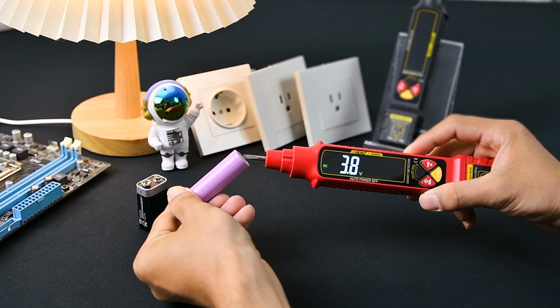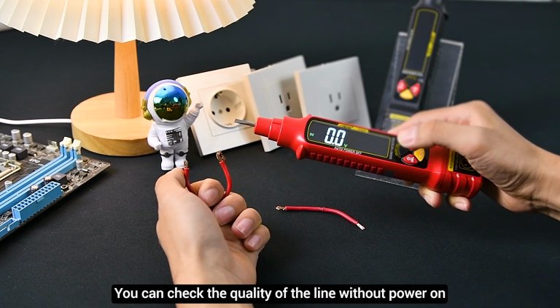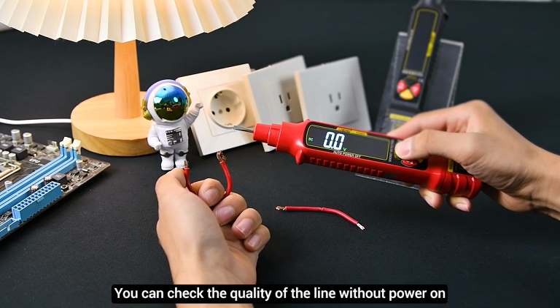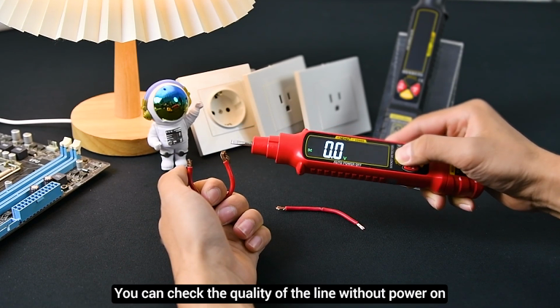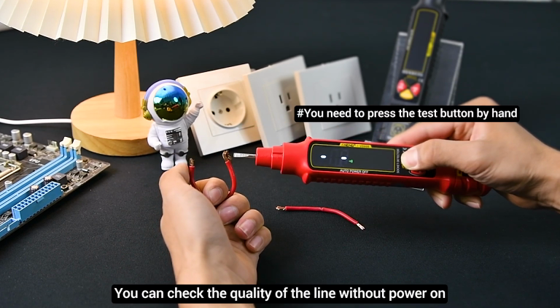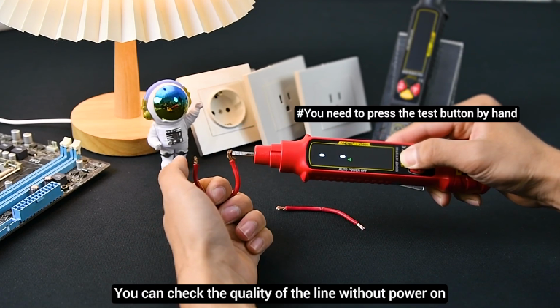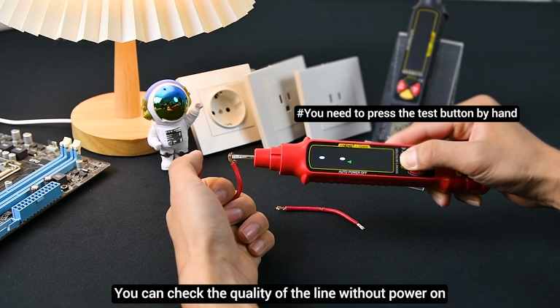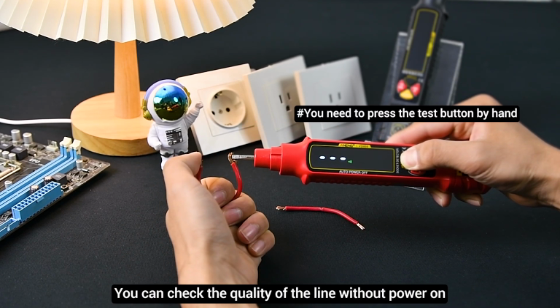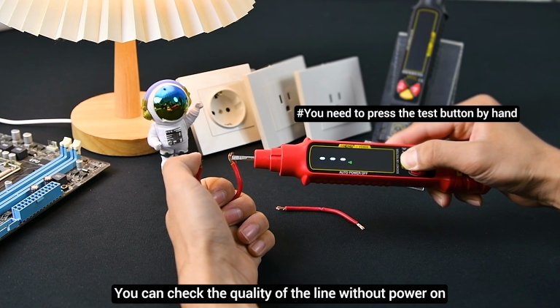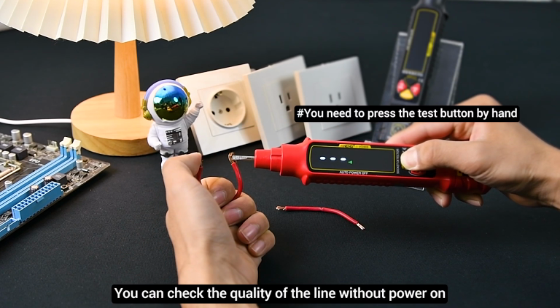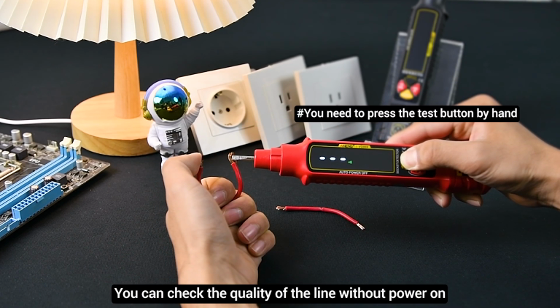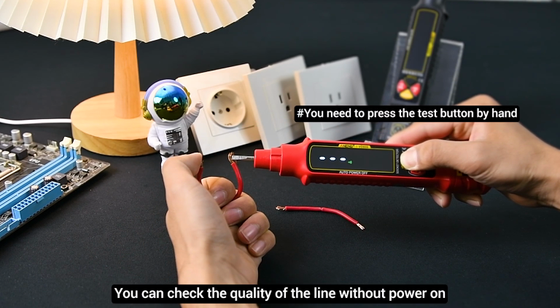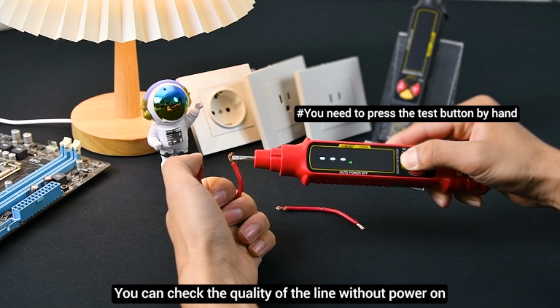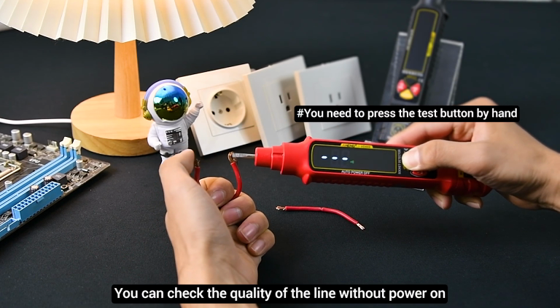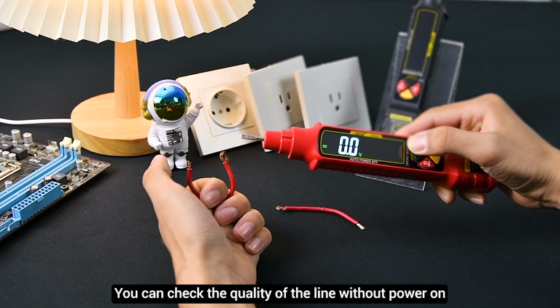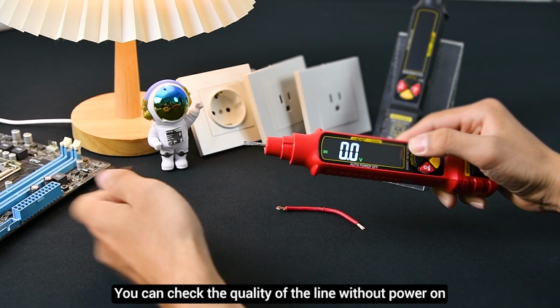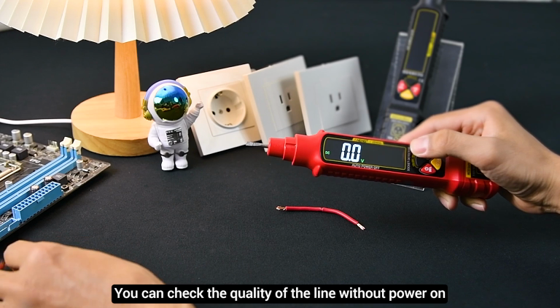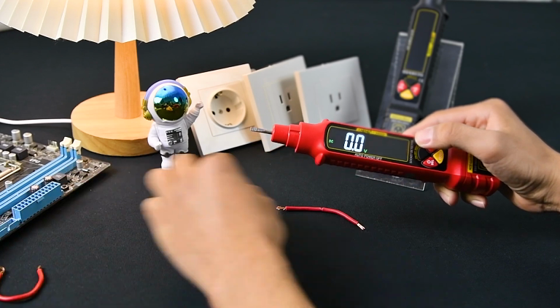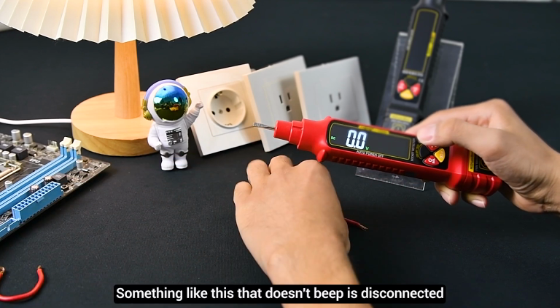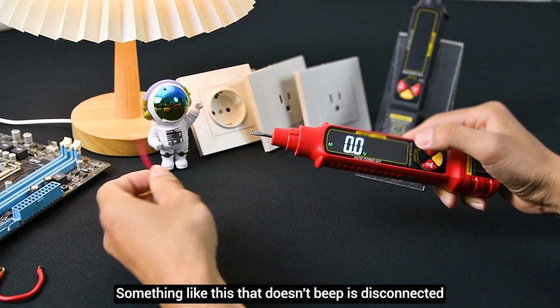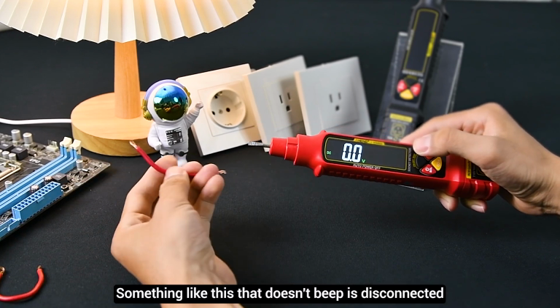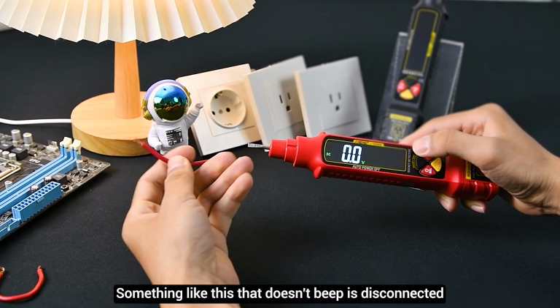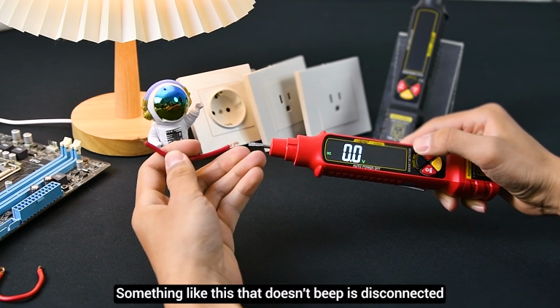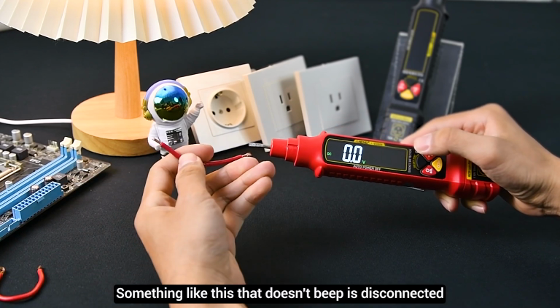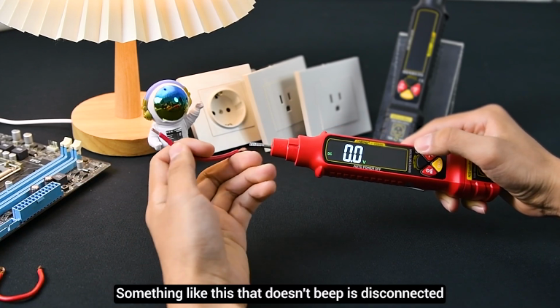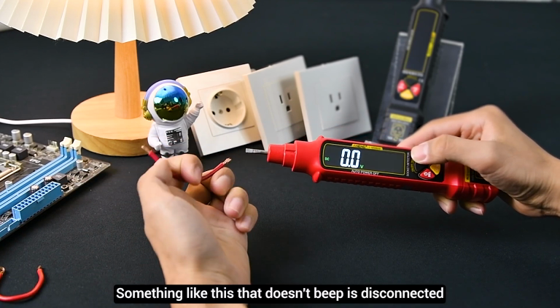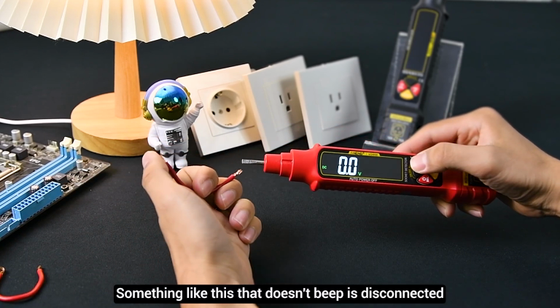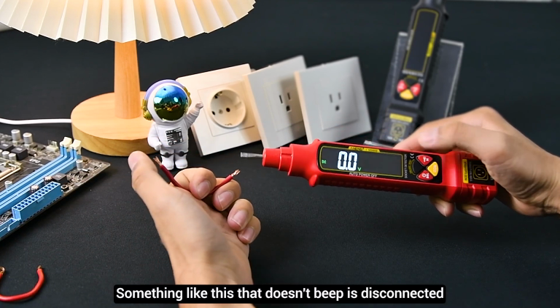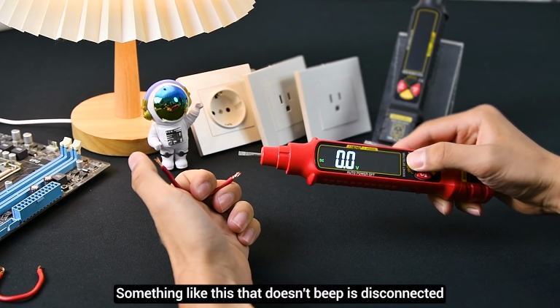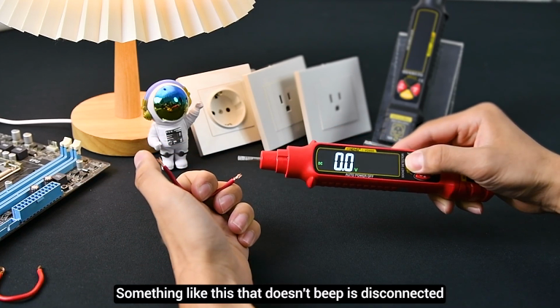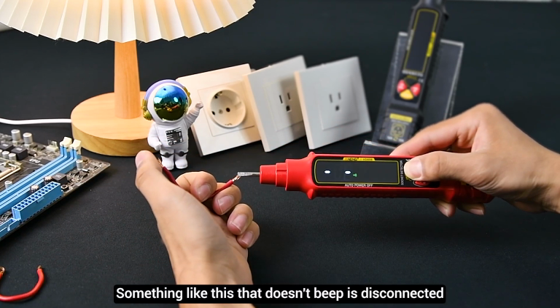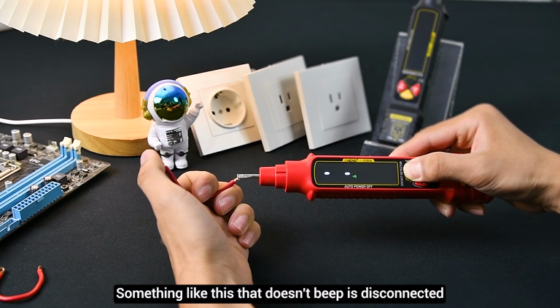You can check the quality of the line without powering it on. If it doesn't beep, the line is disconnected.